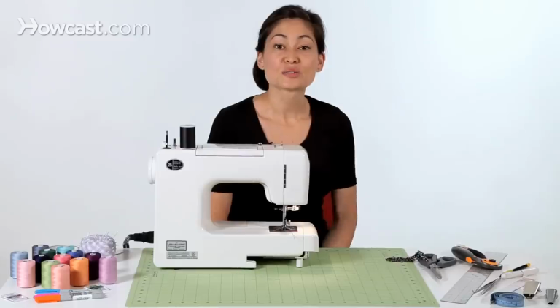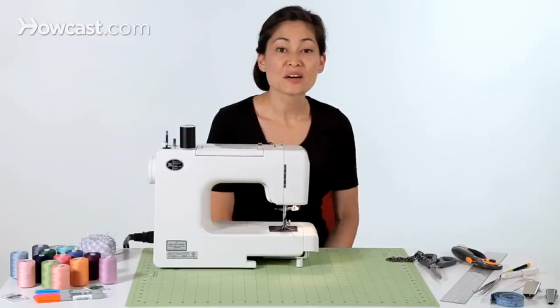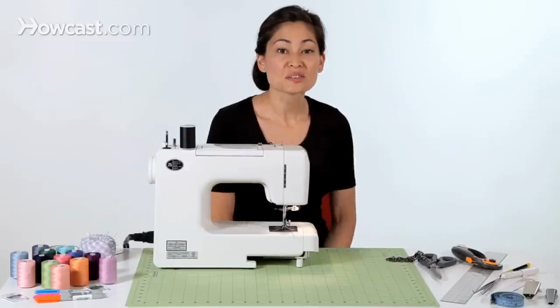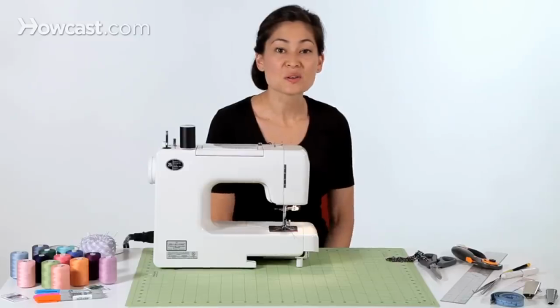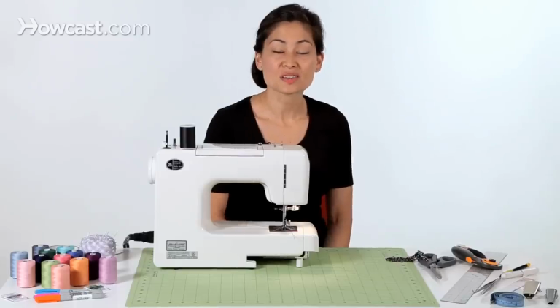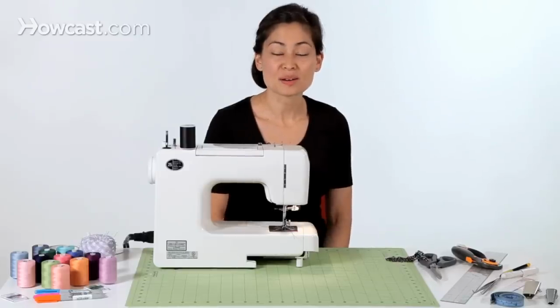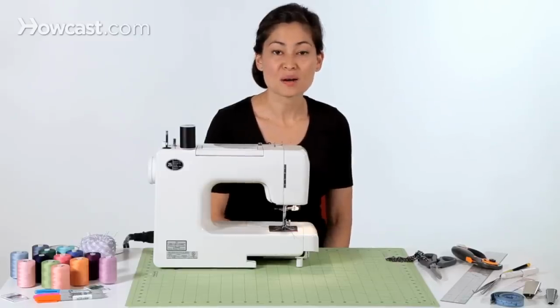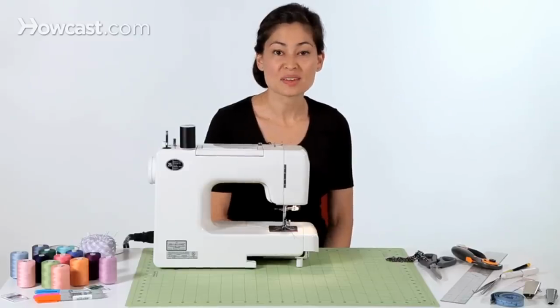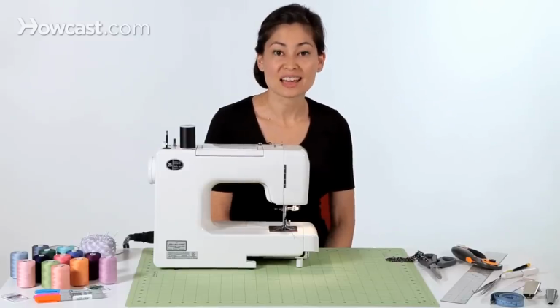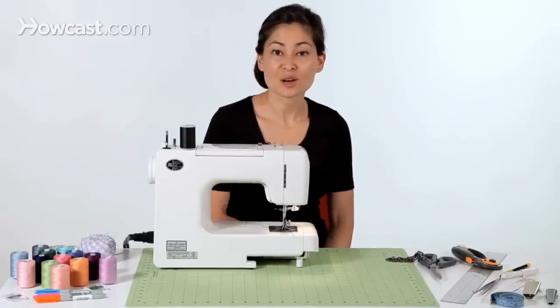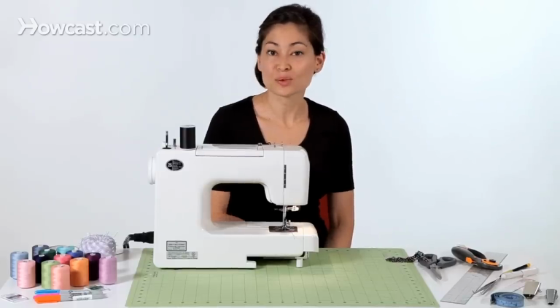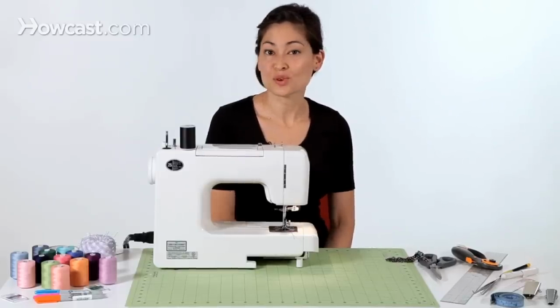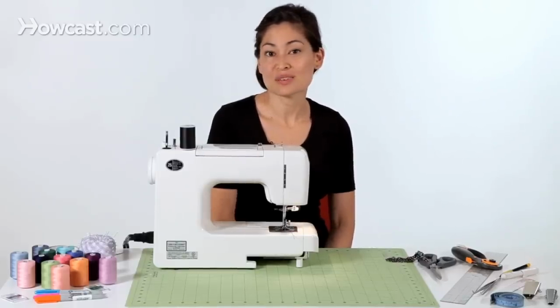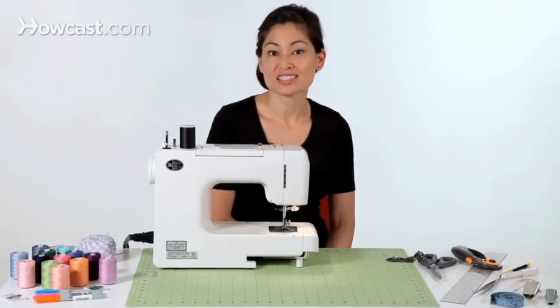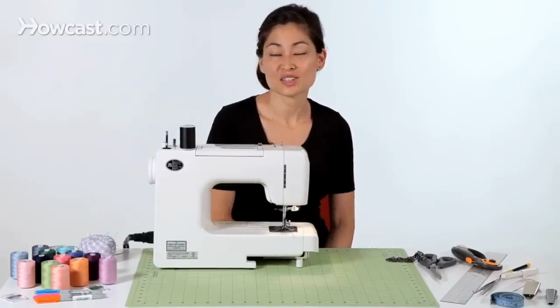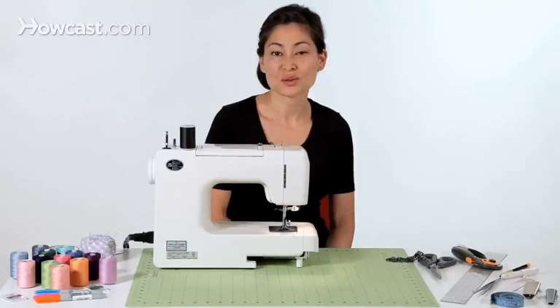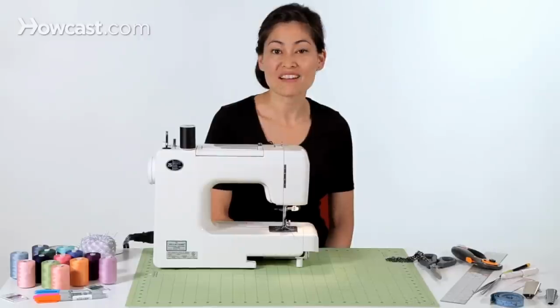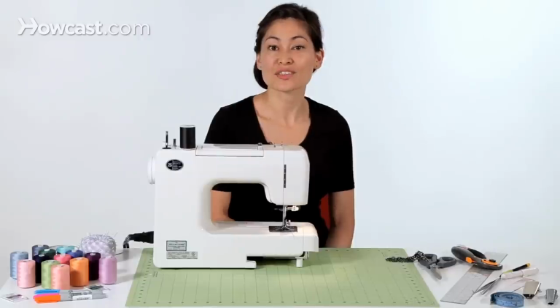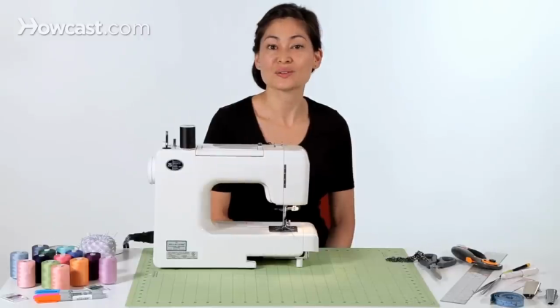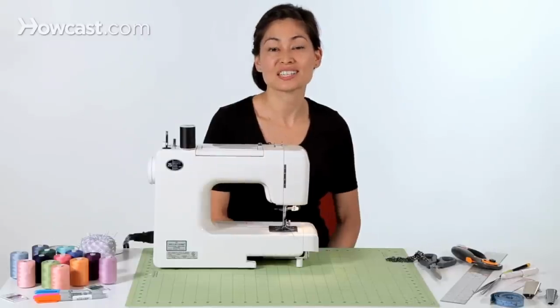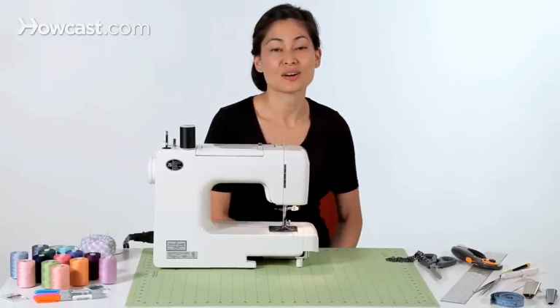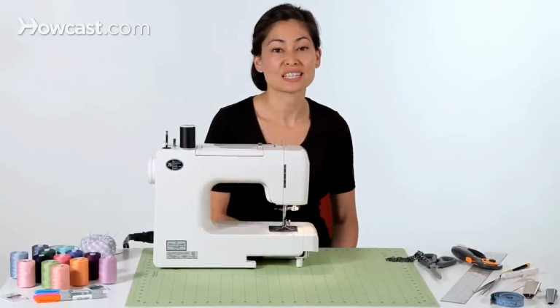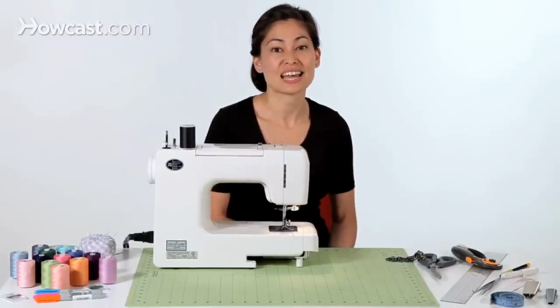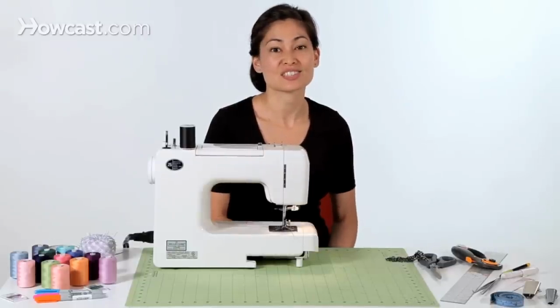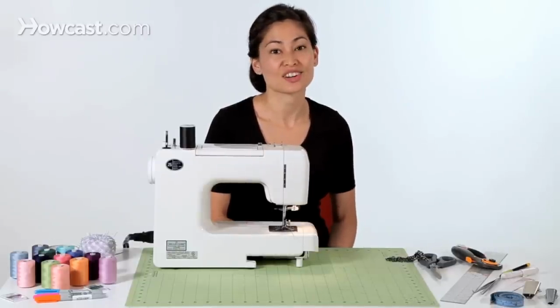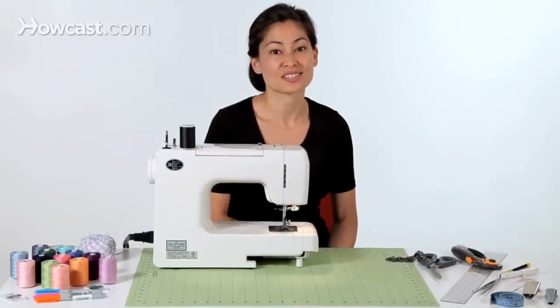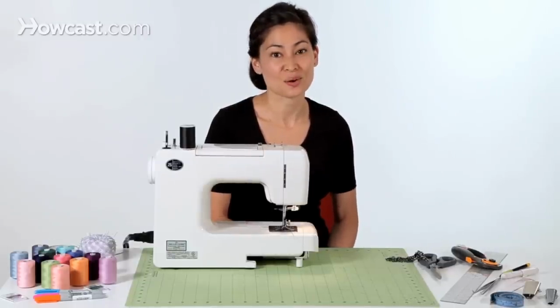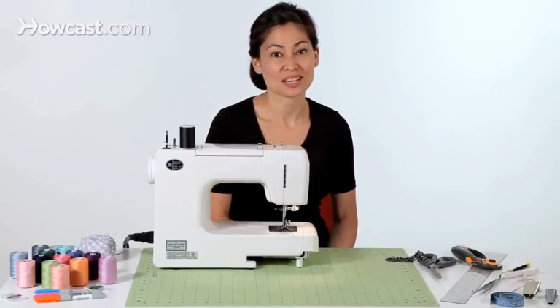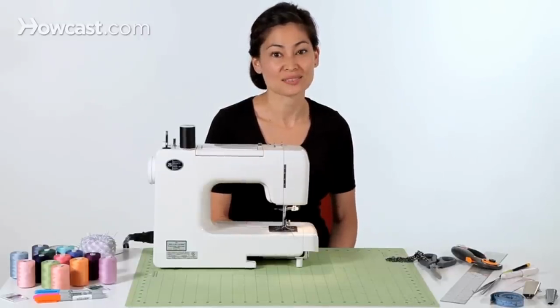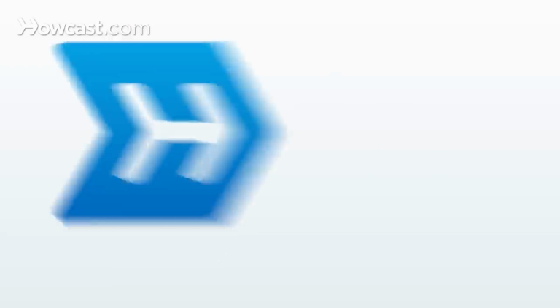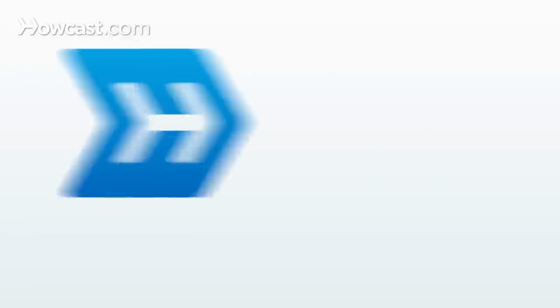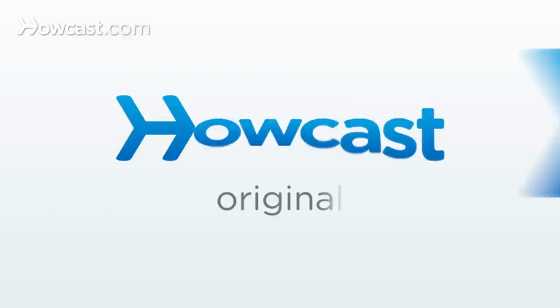So now that you know a little bit about me, I hope you'll join me as I show you everything you need to know to get started sewing.